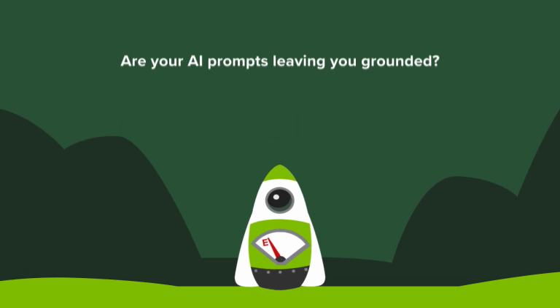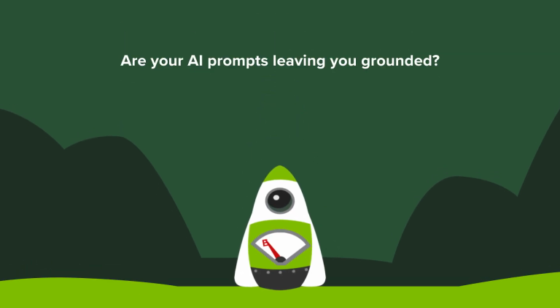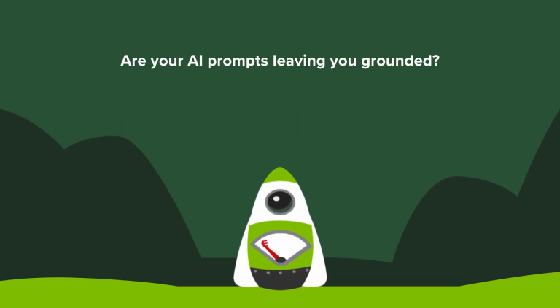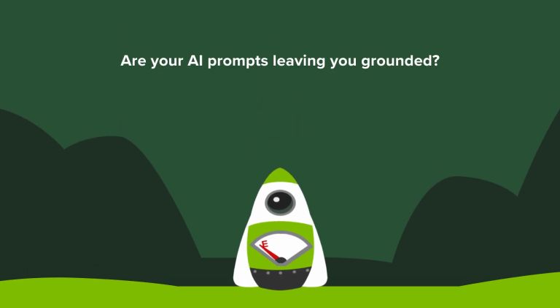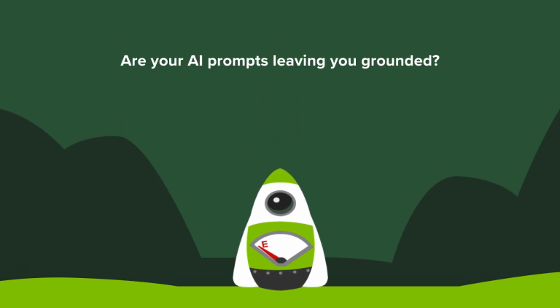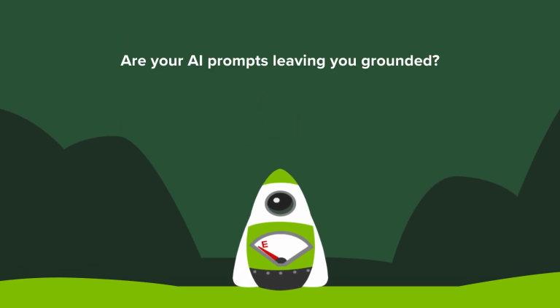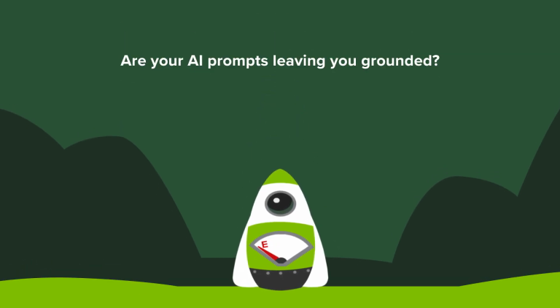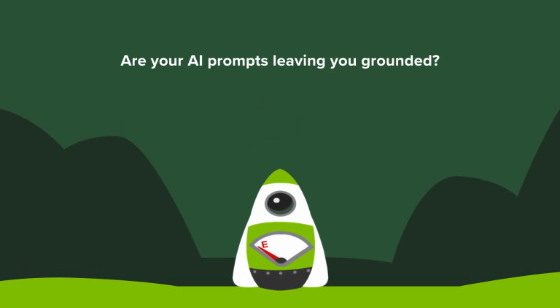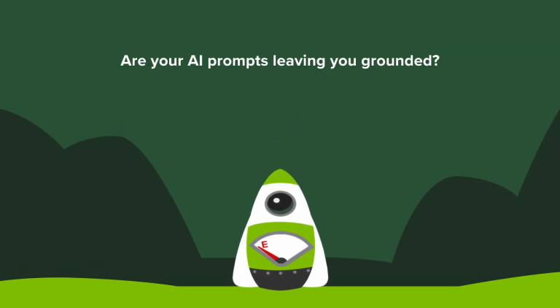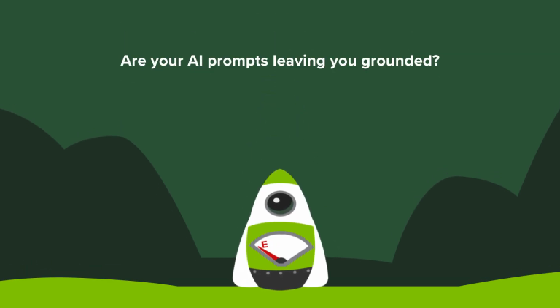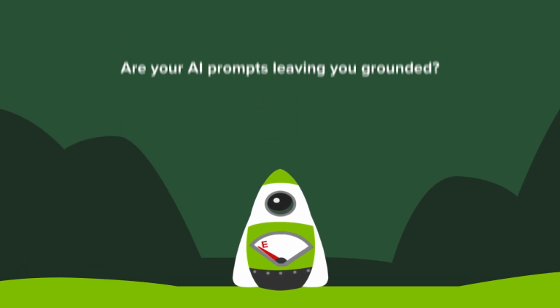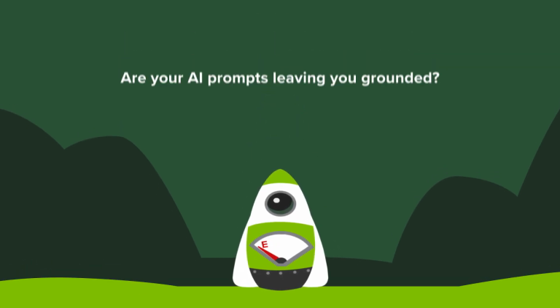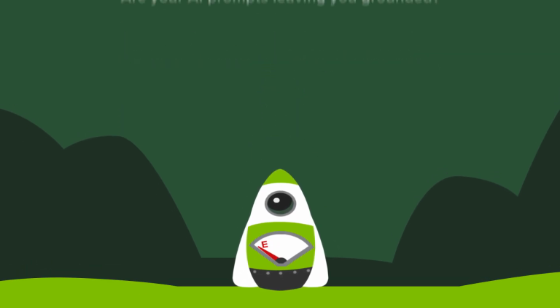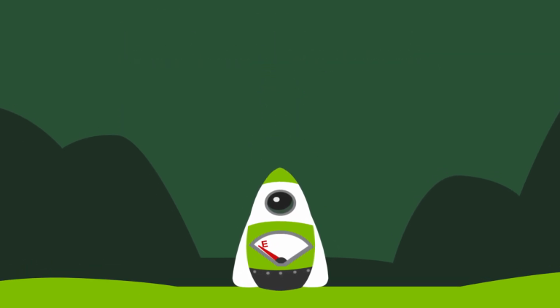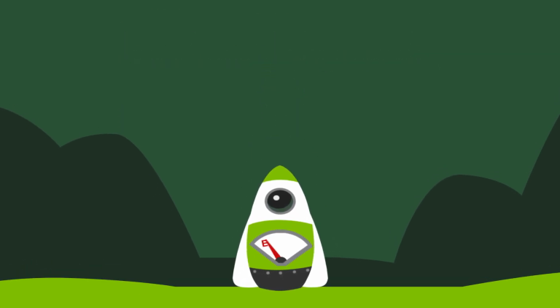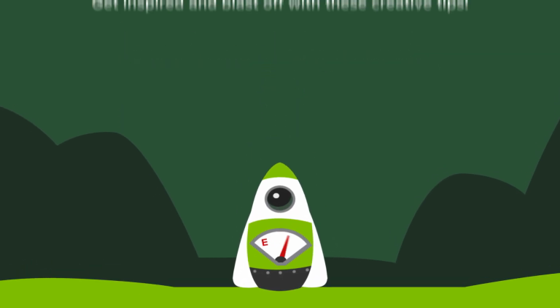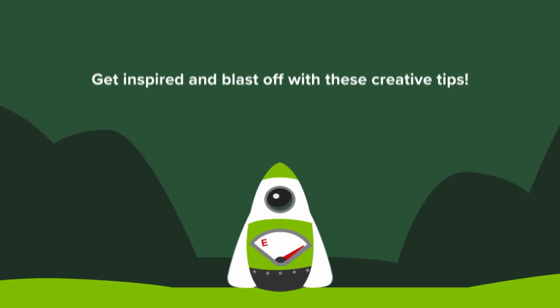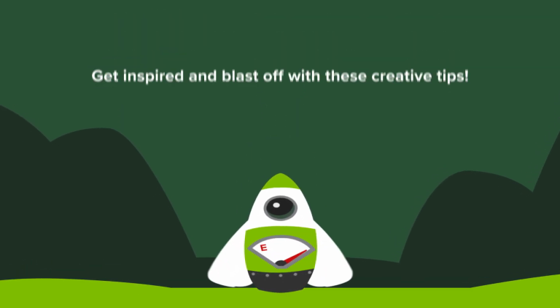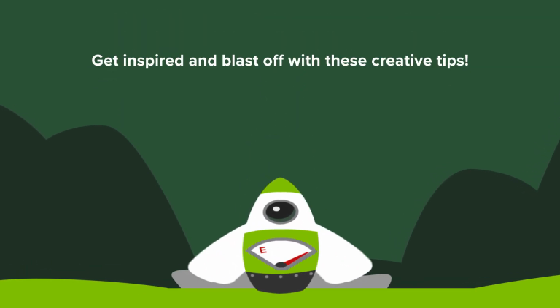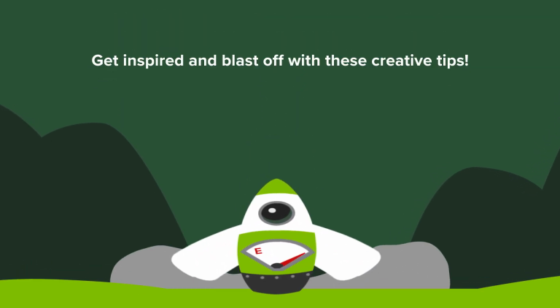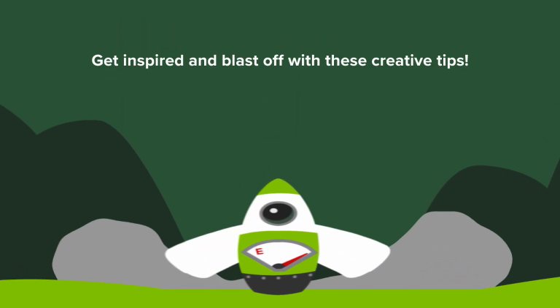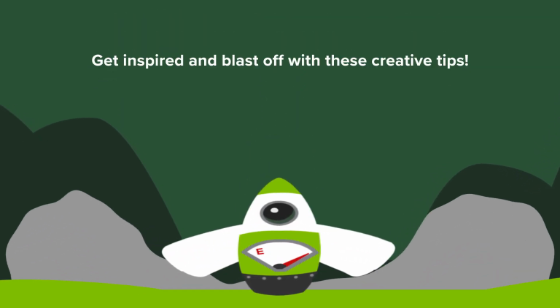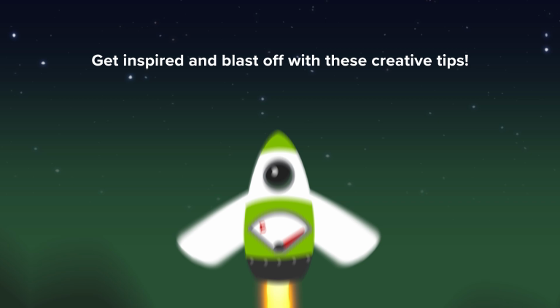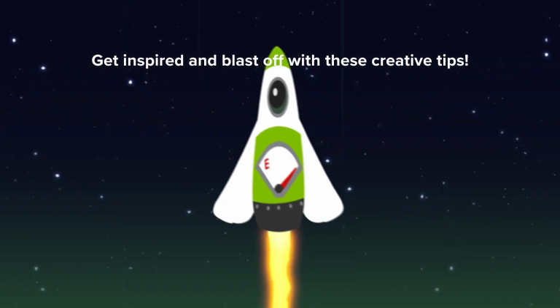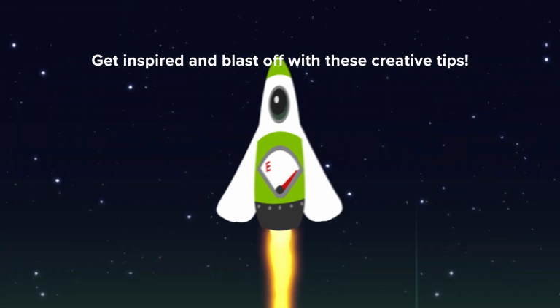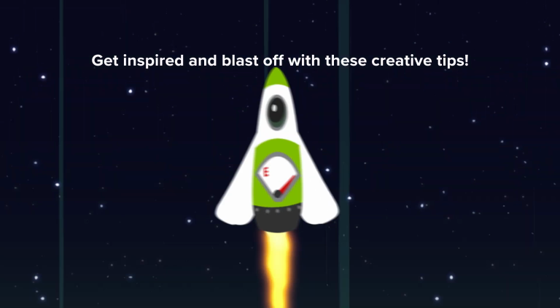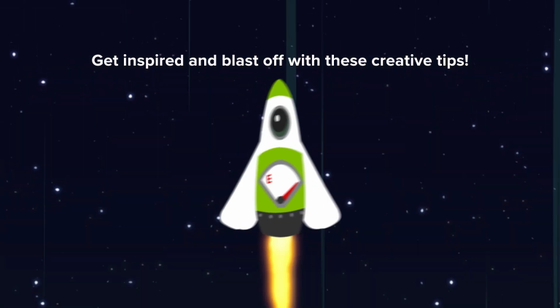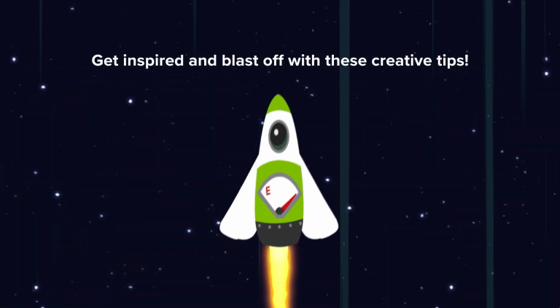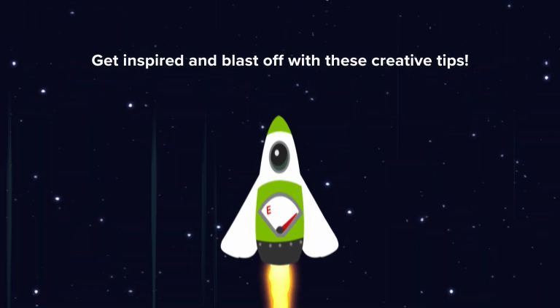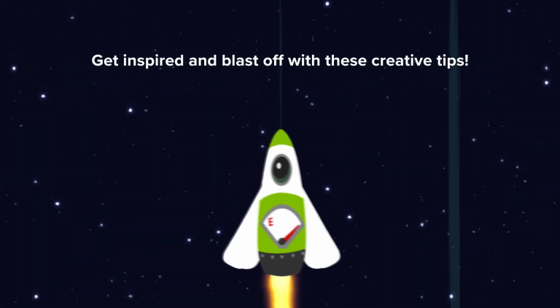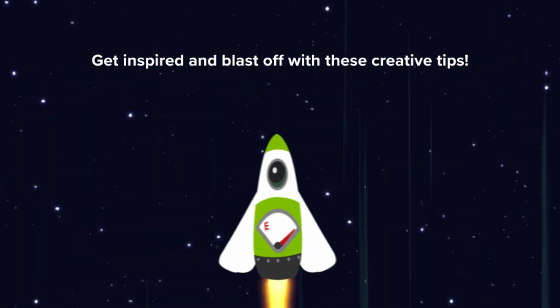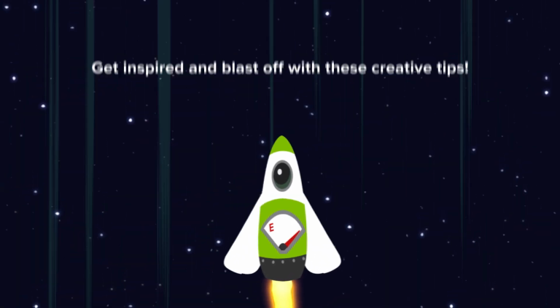Are your AI prompts leaving you grounded? Get inspired and blast off with these creative tips.